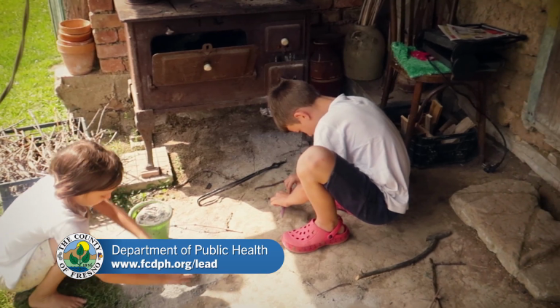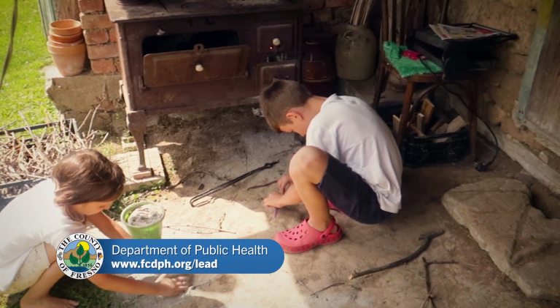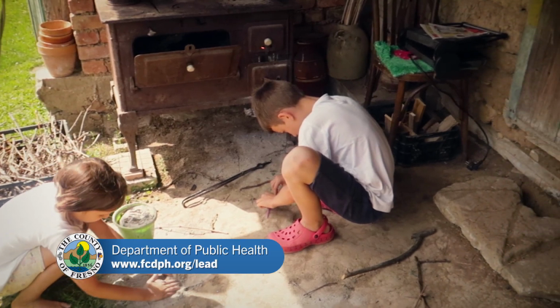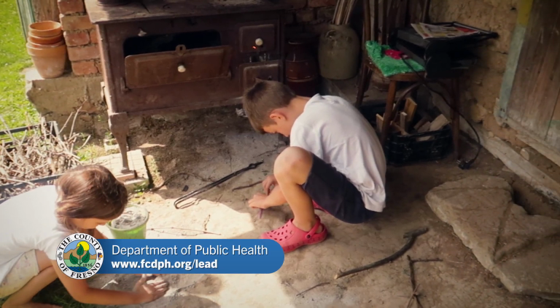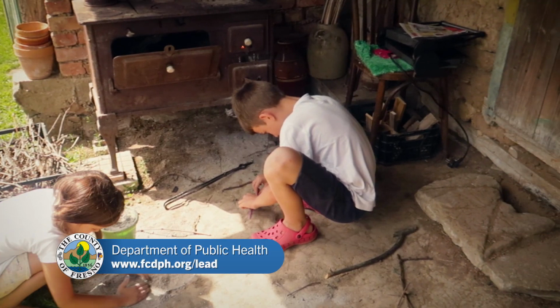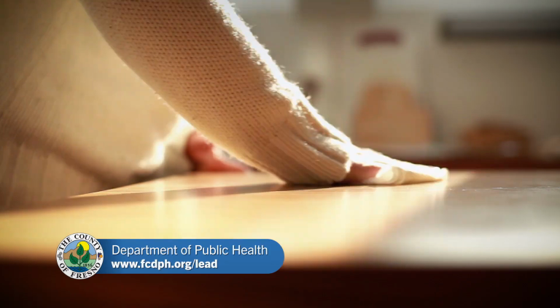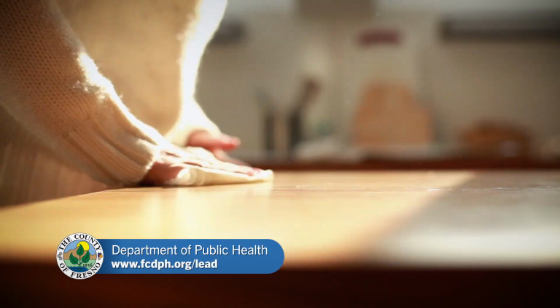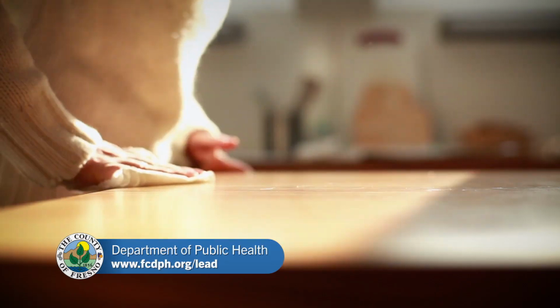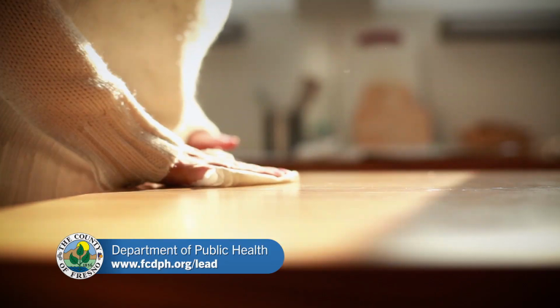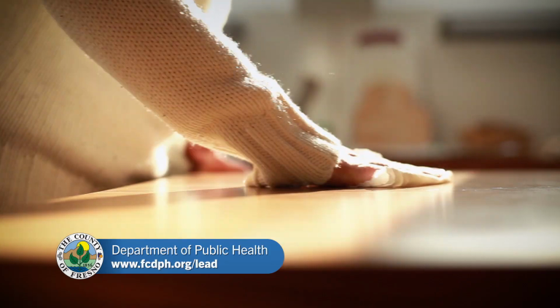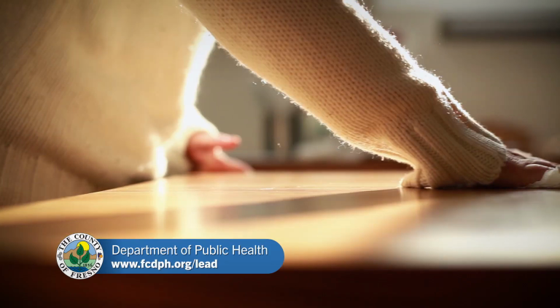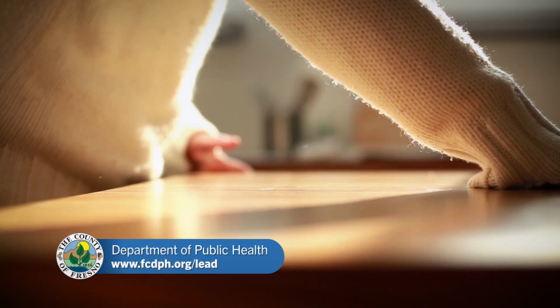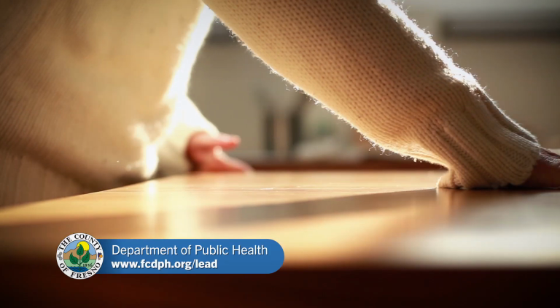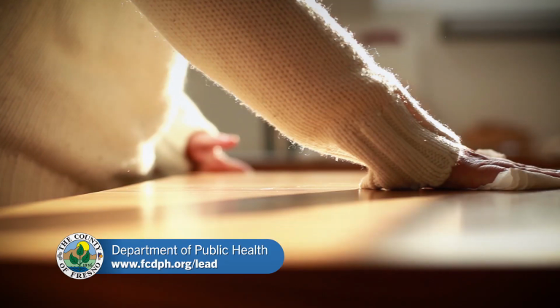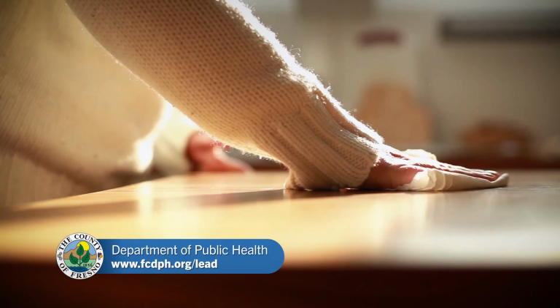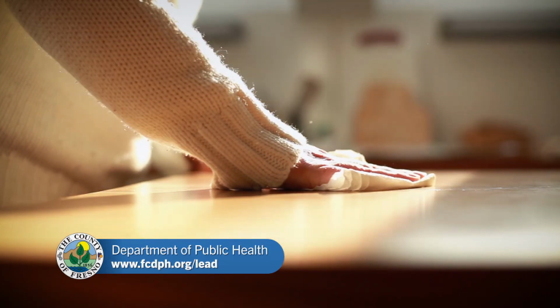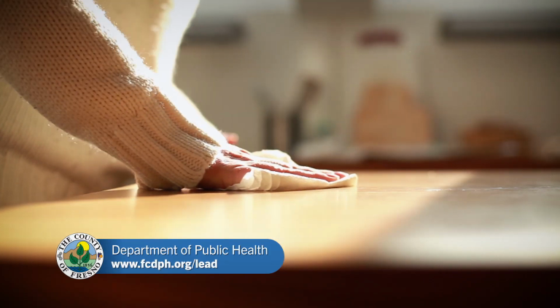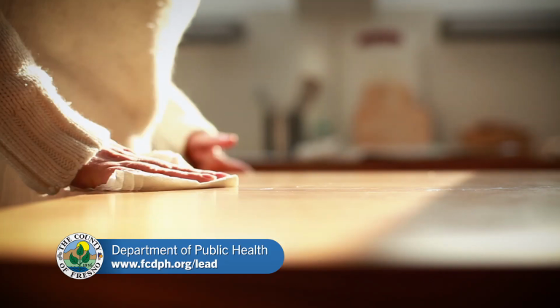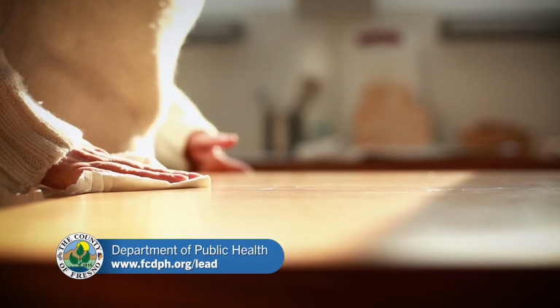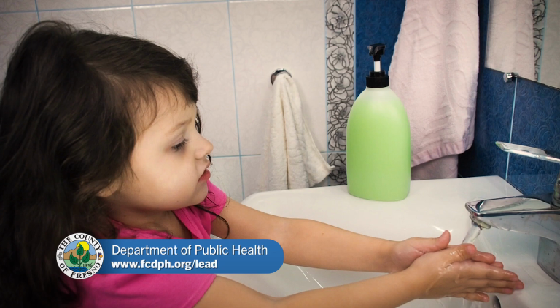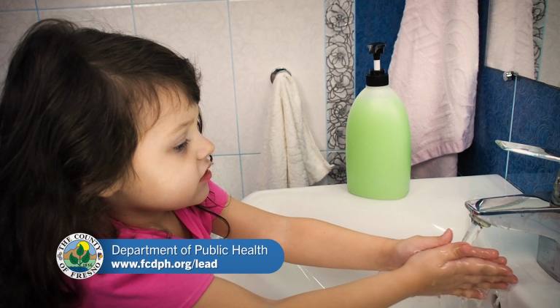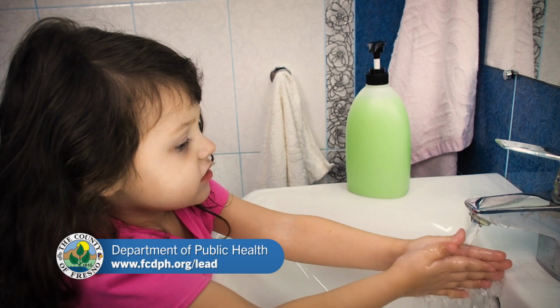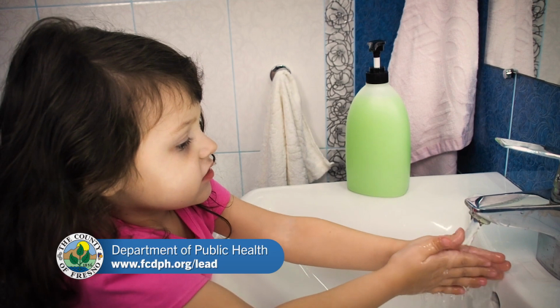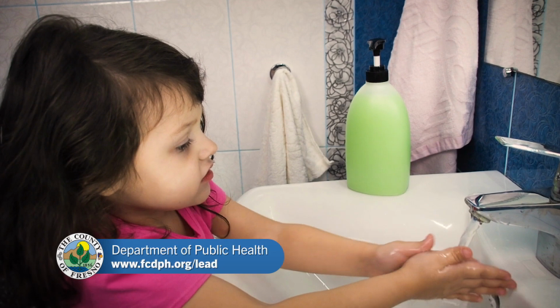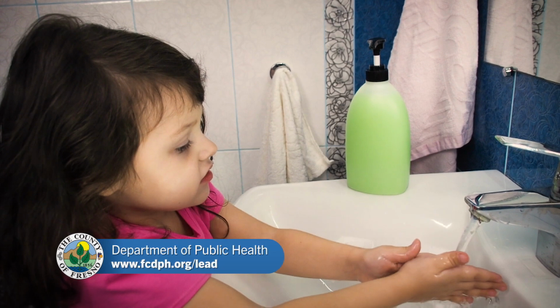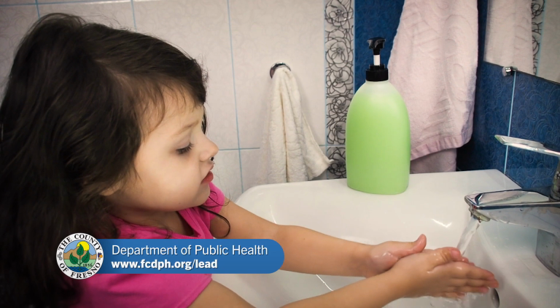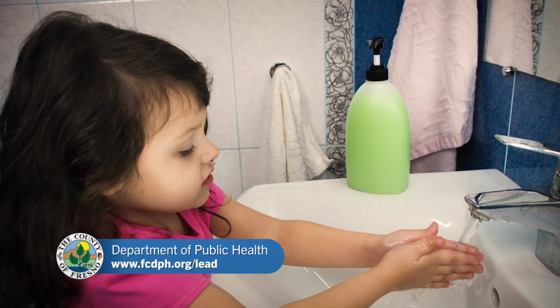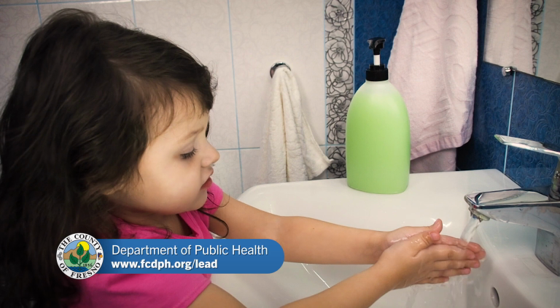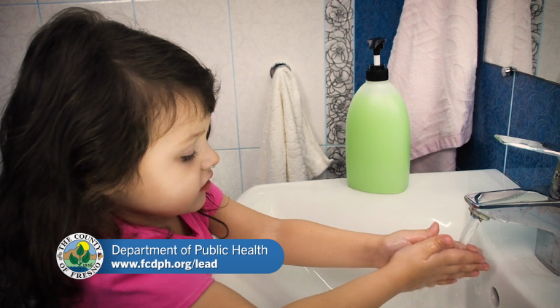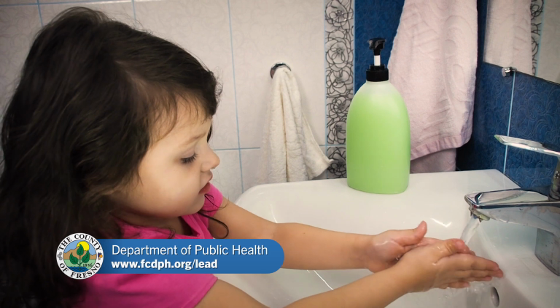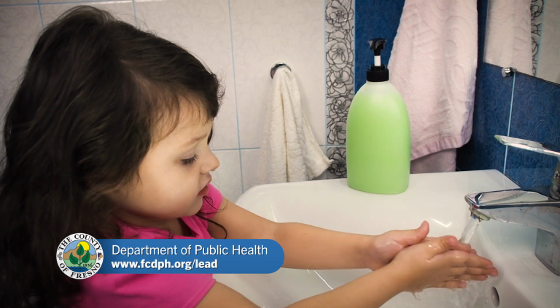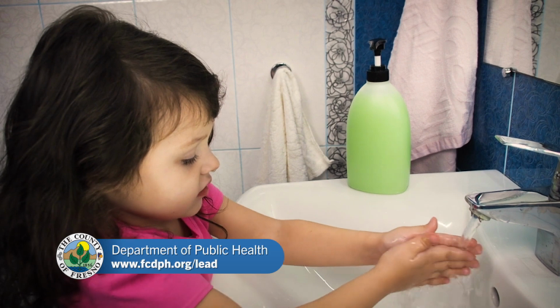Make sure you clean surfaces often with wet cloths, and always remember to wash your hands thoroughly.